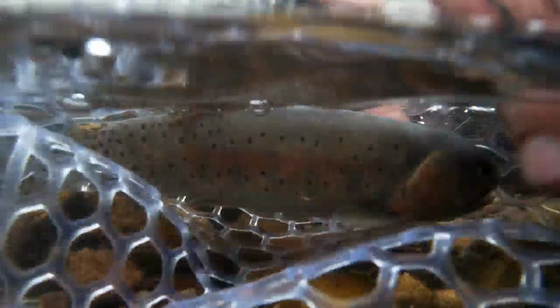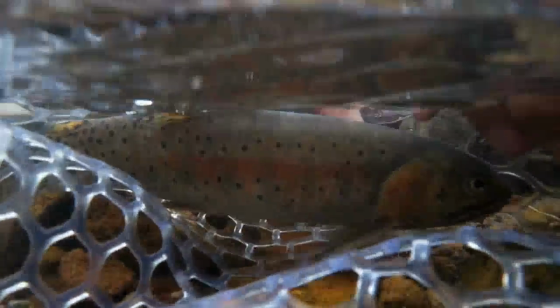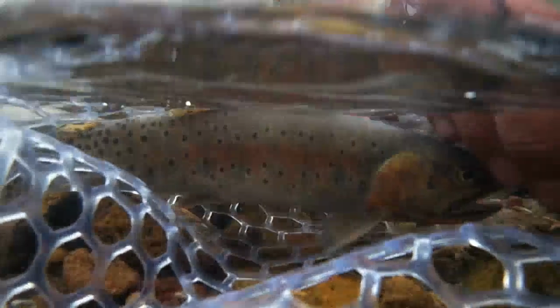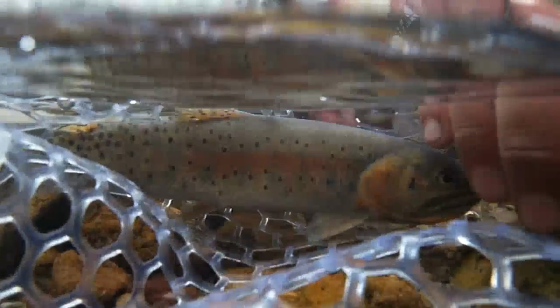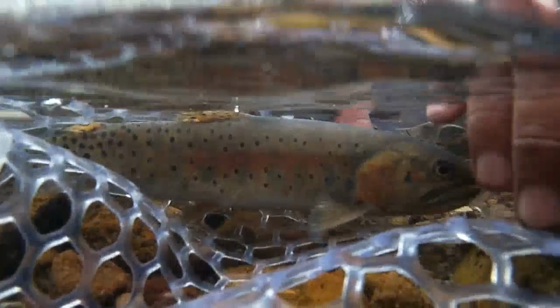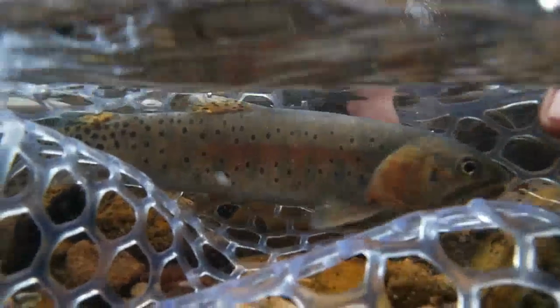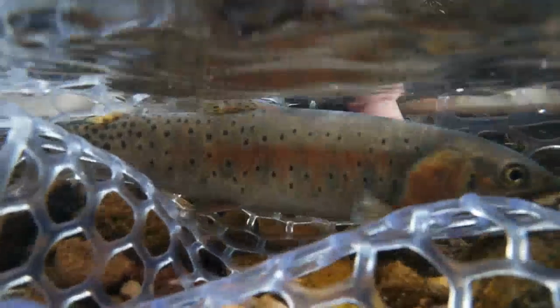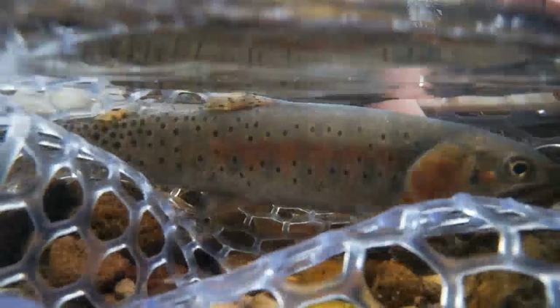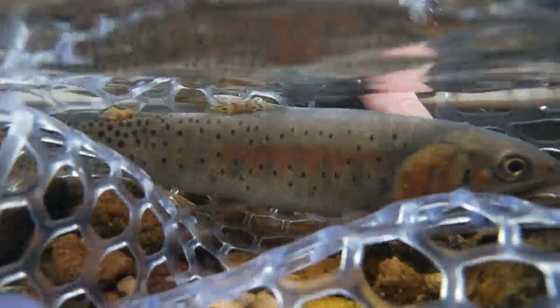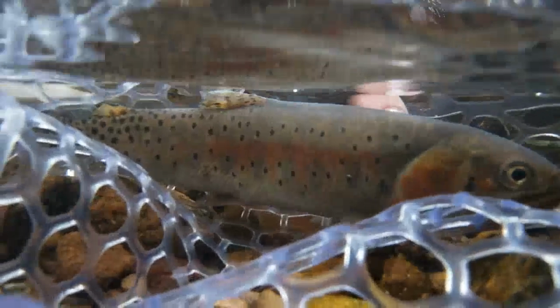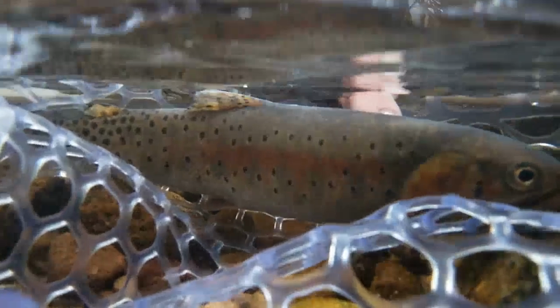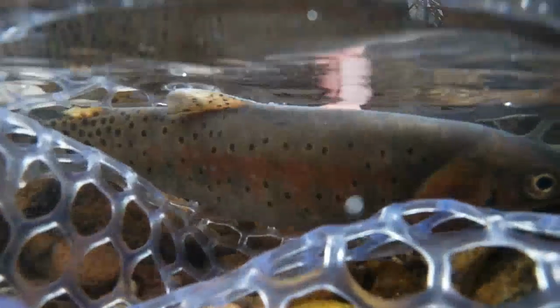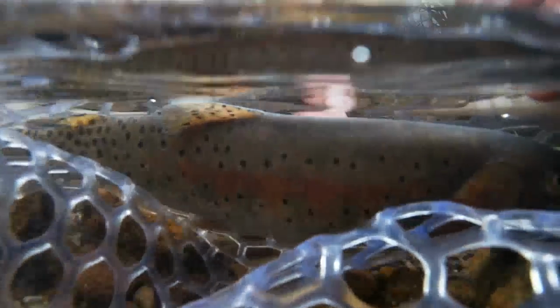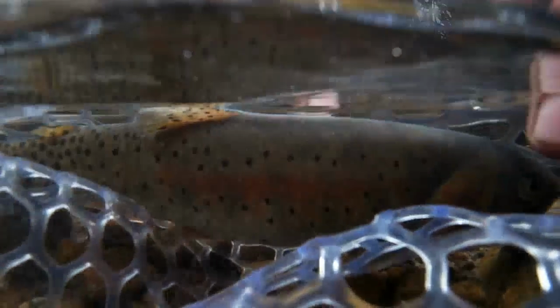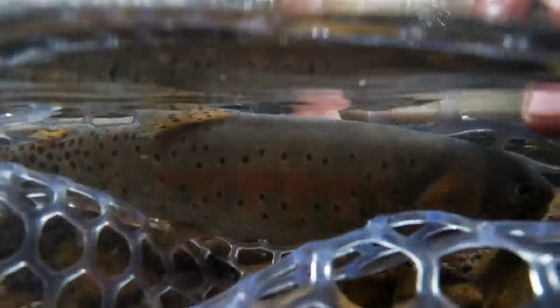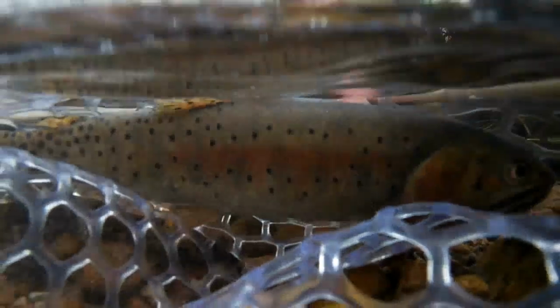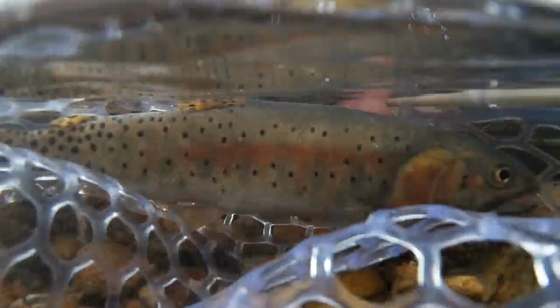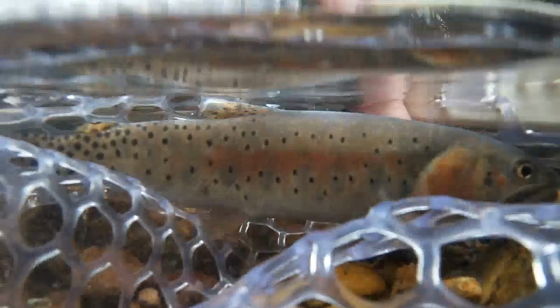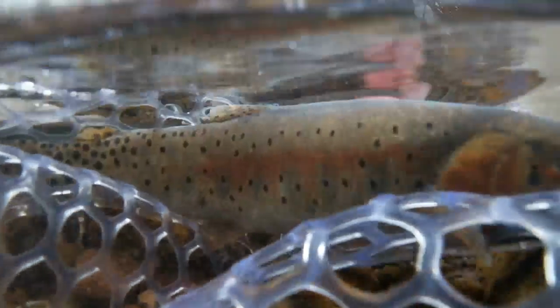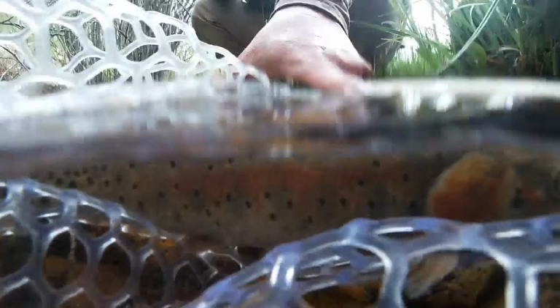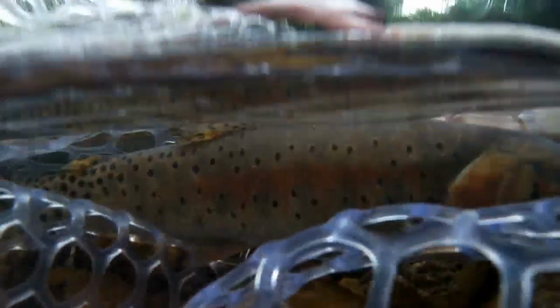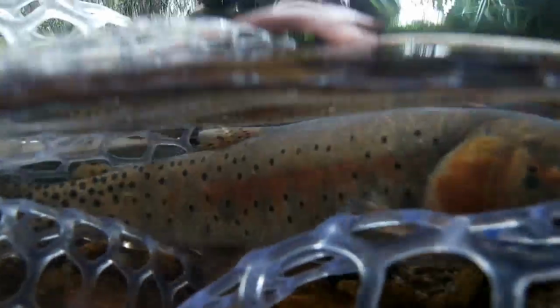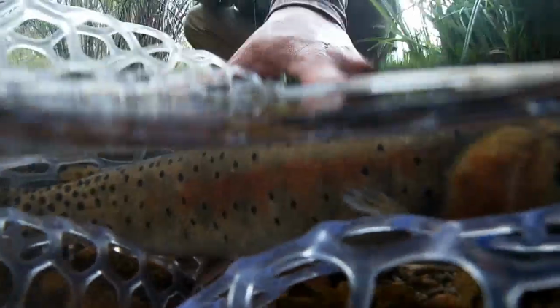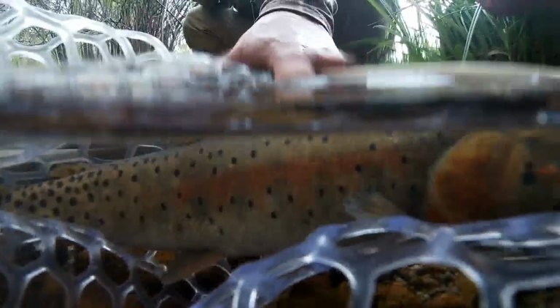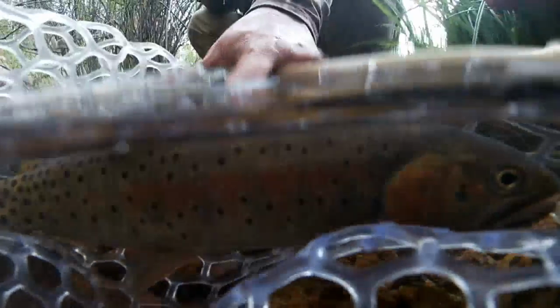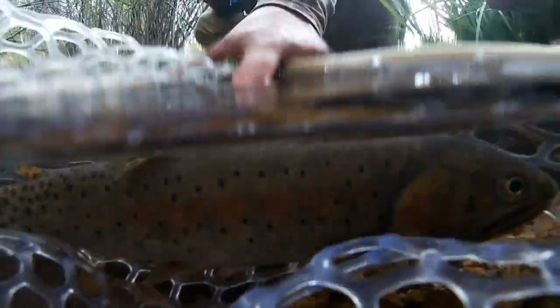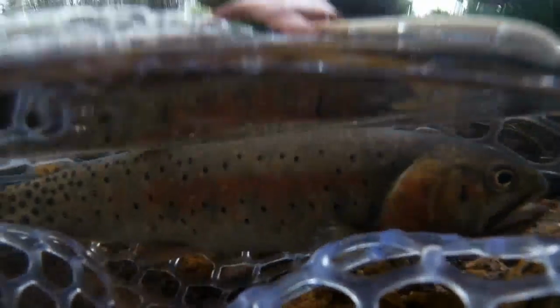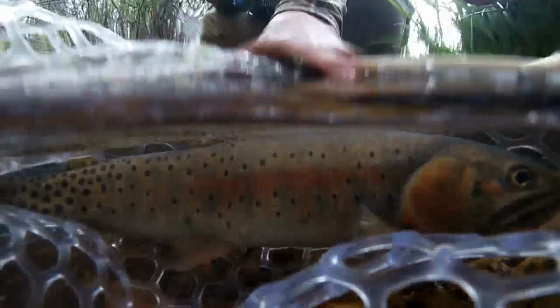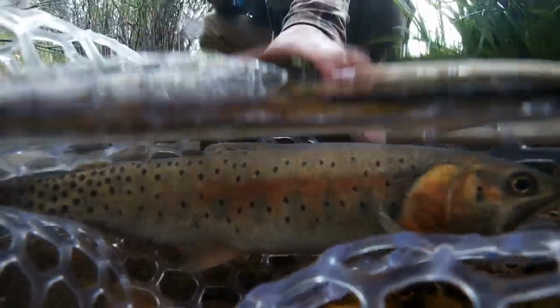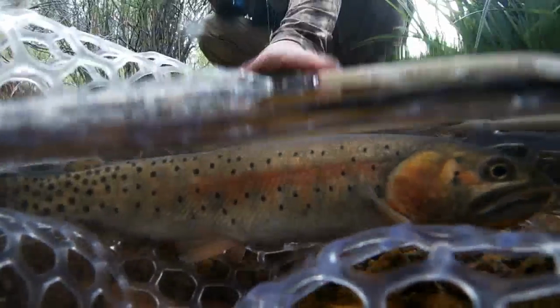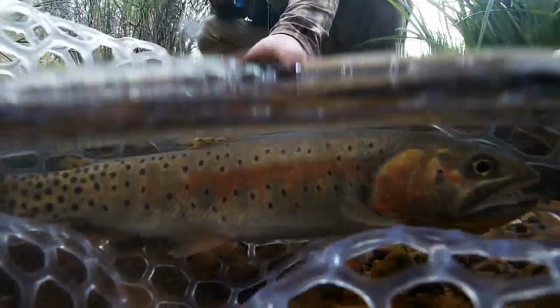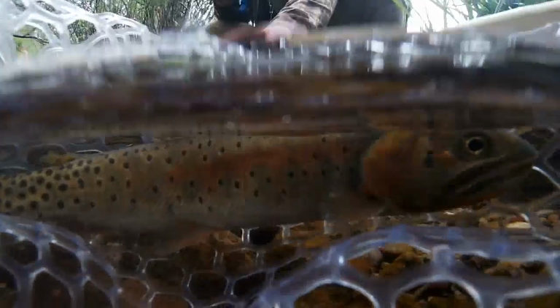It turns out that these fish are actually a Colorado cutthroat, but have been isolated from their brothers upstream long enough to have developed their own unique characteristics.